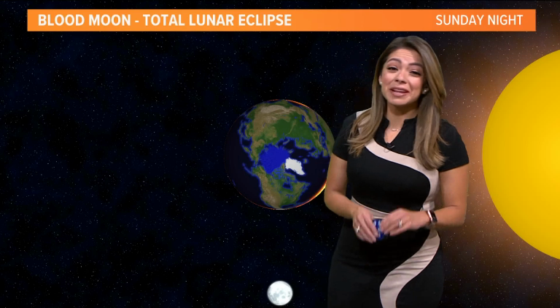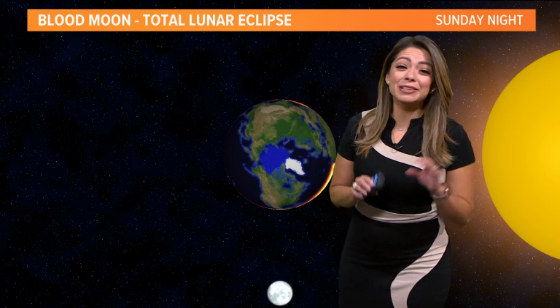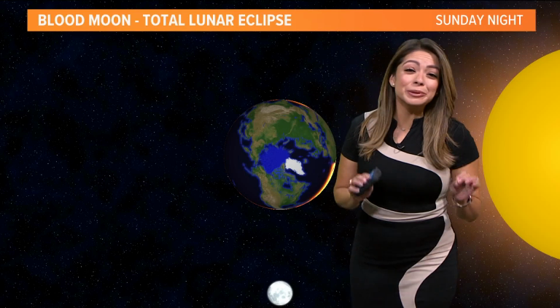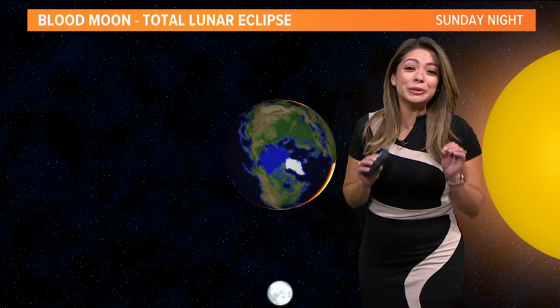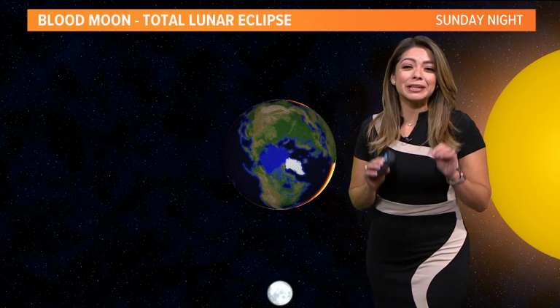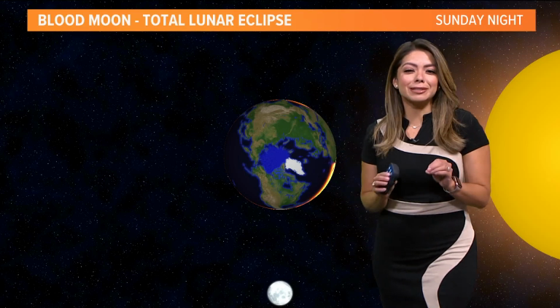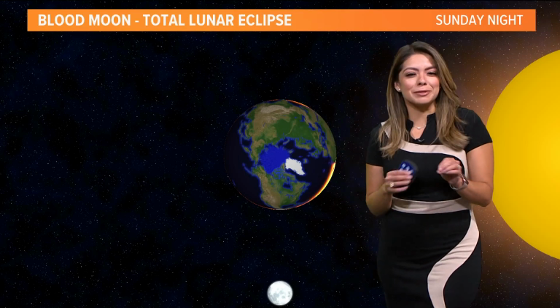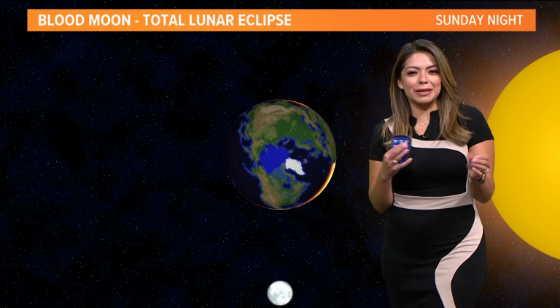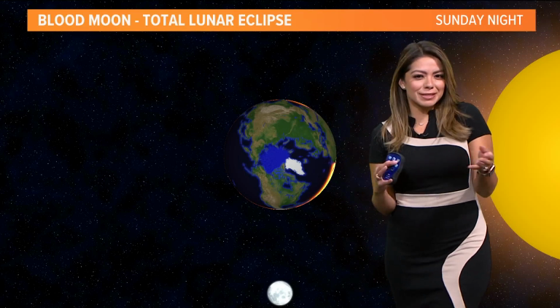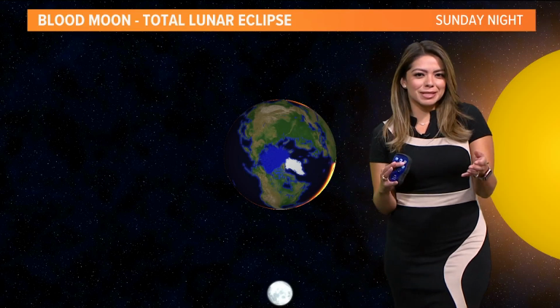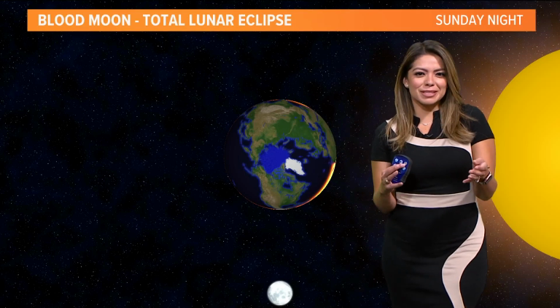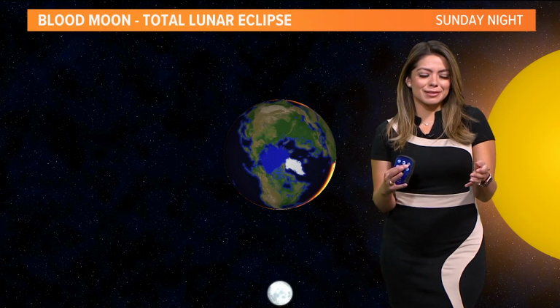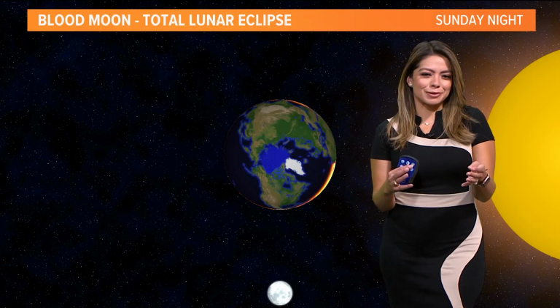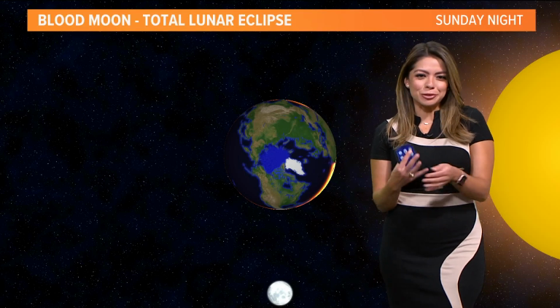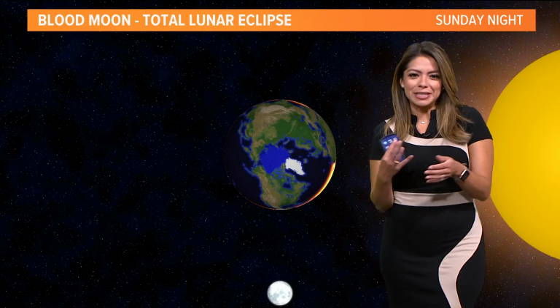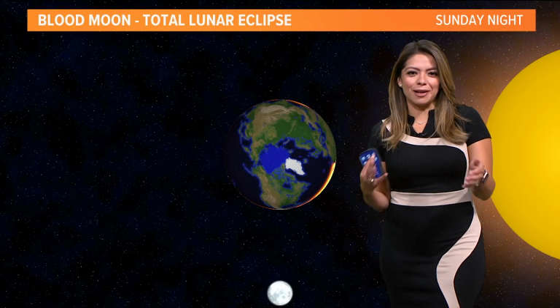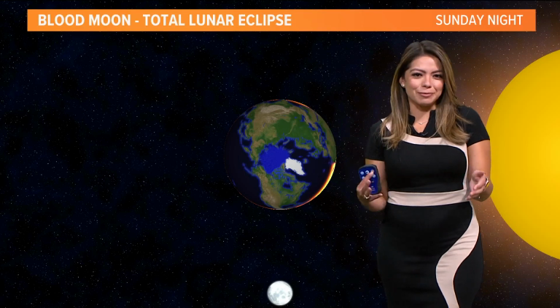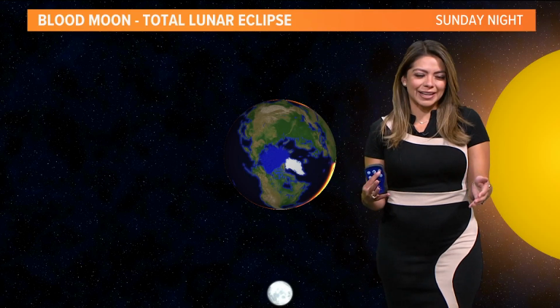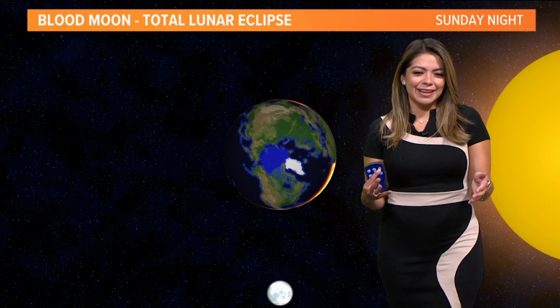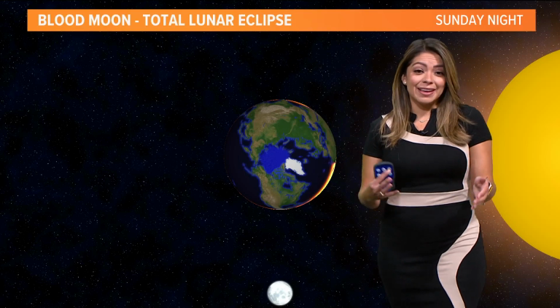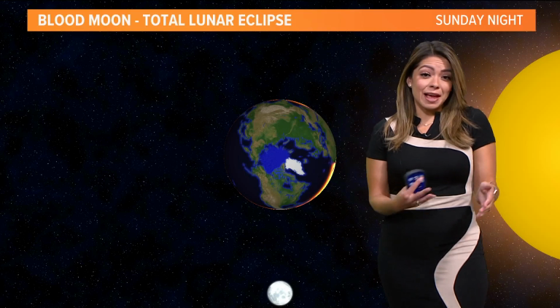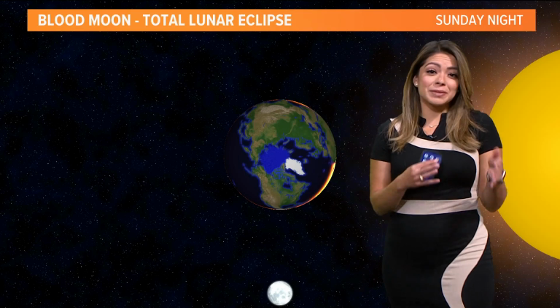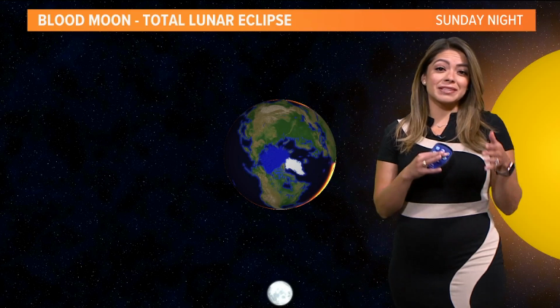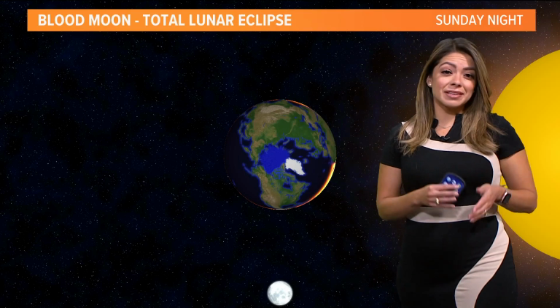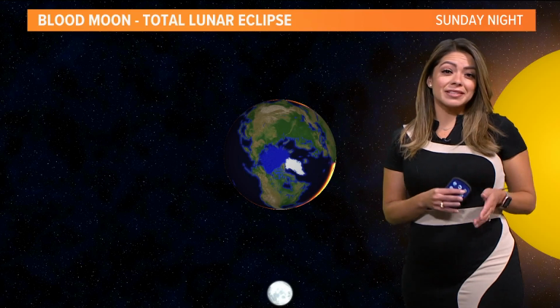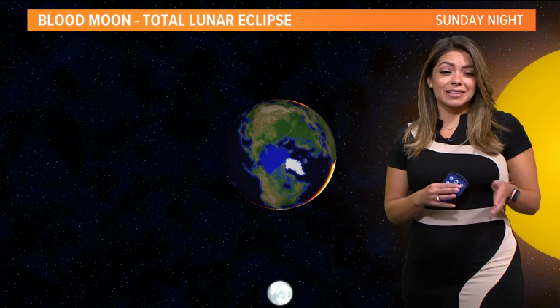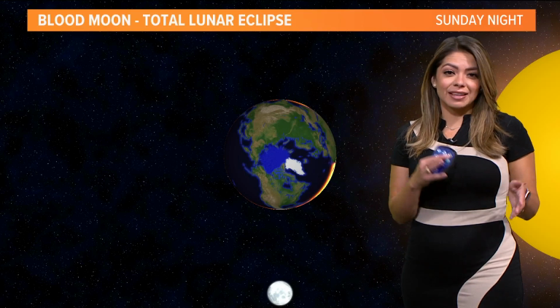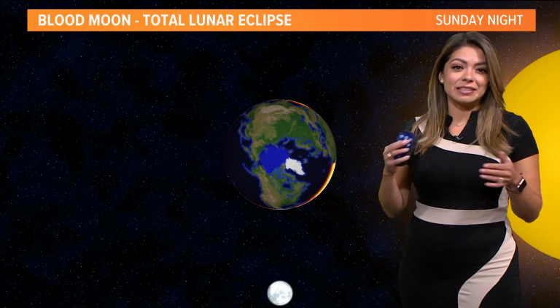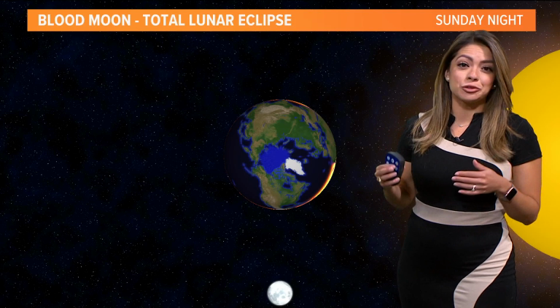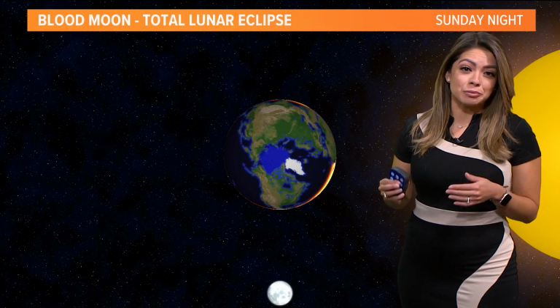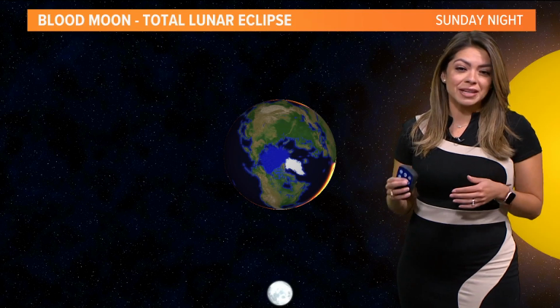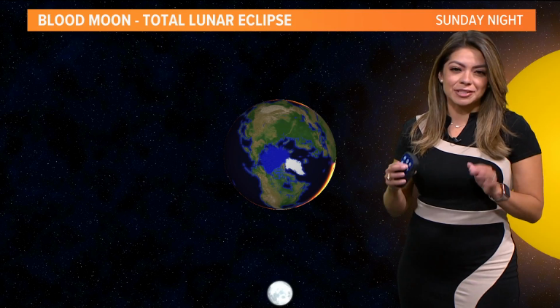About a lunar eclipse — you might have seen some of this on social media already. It happens Sunday night into Monday.